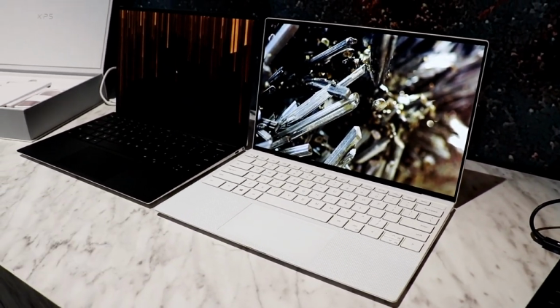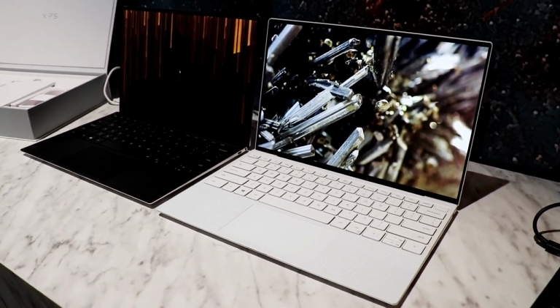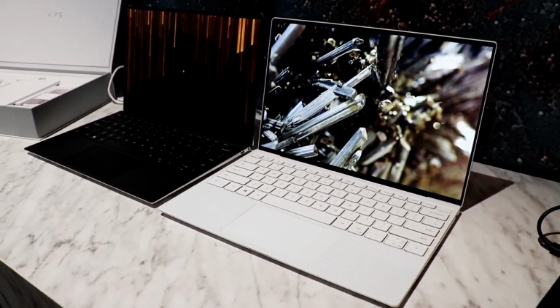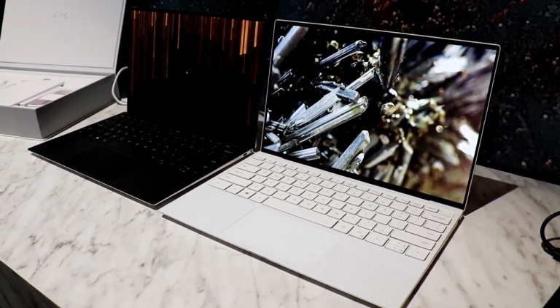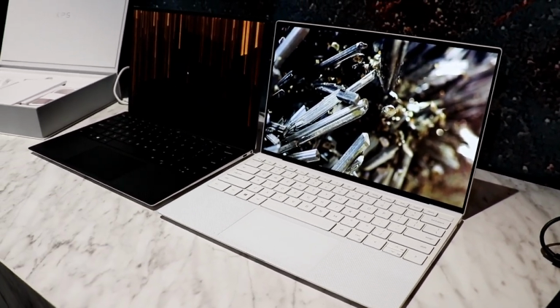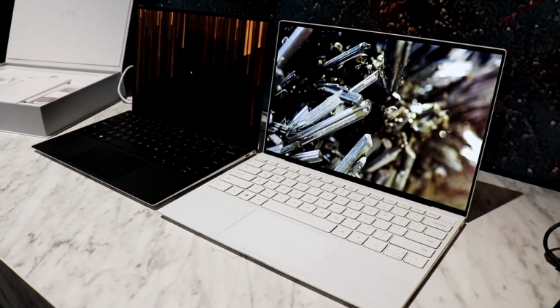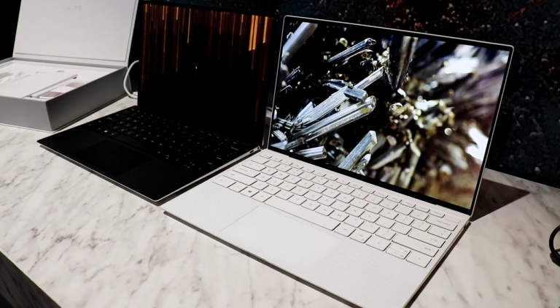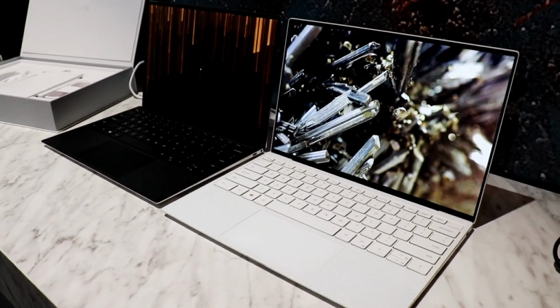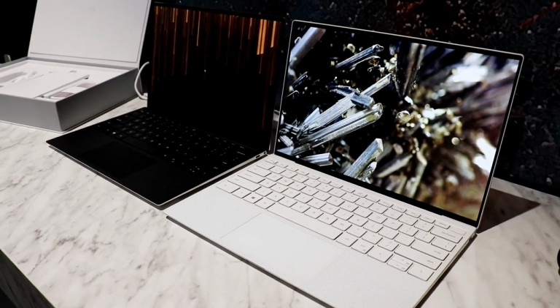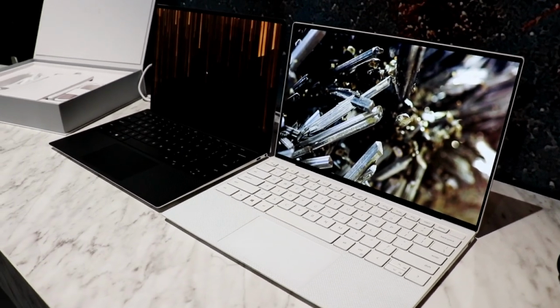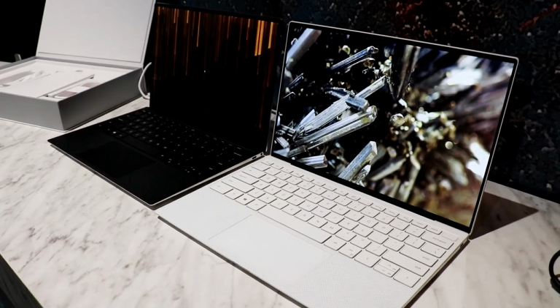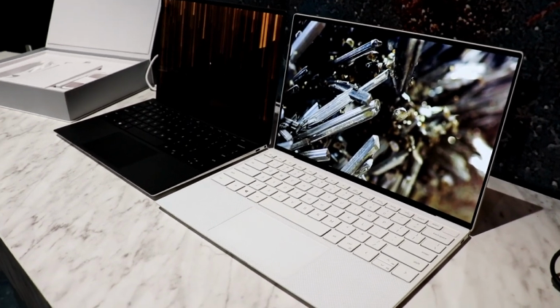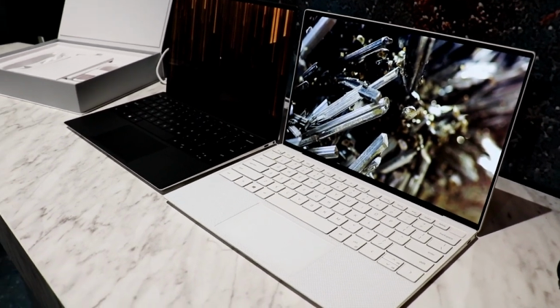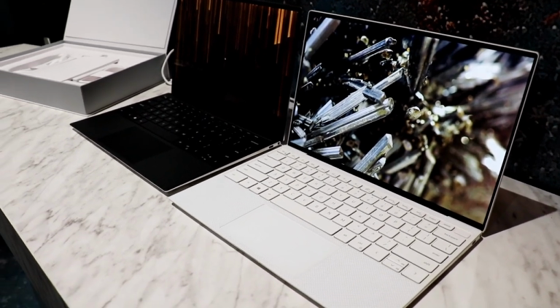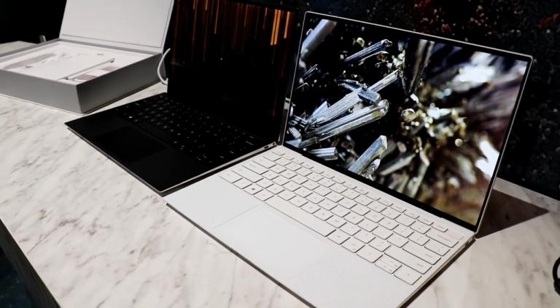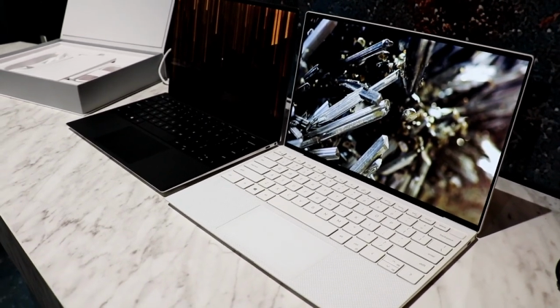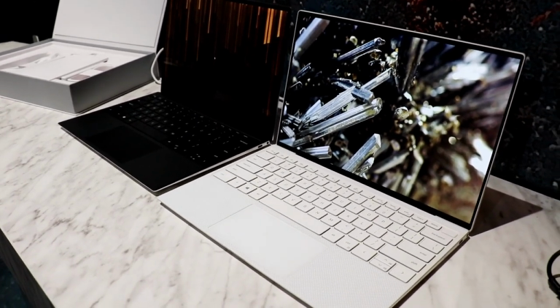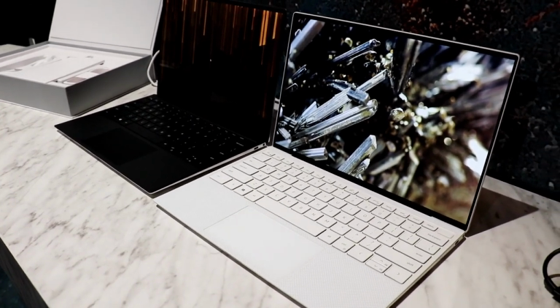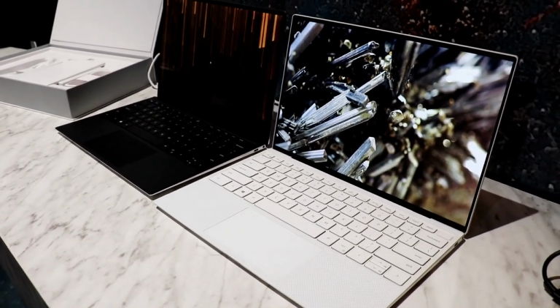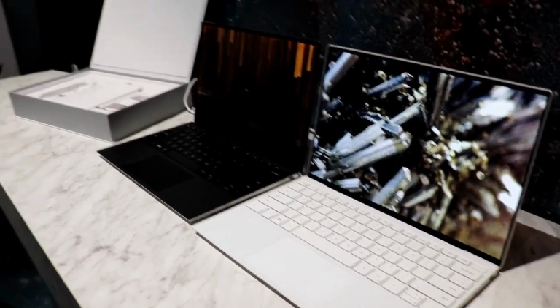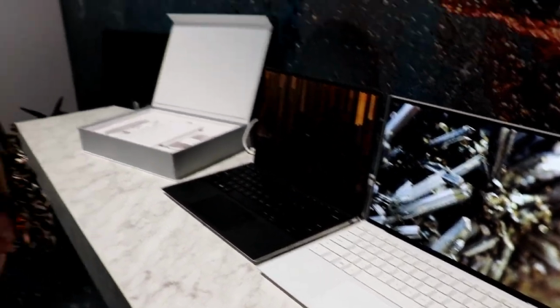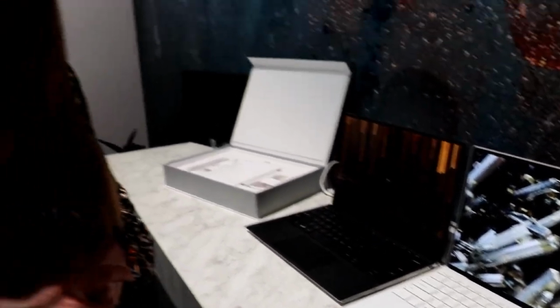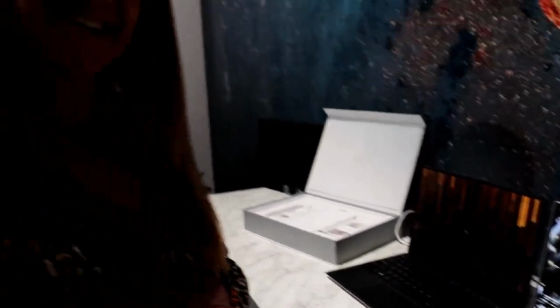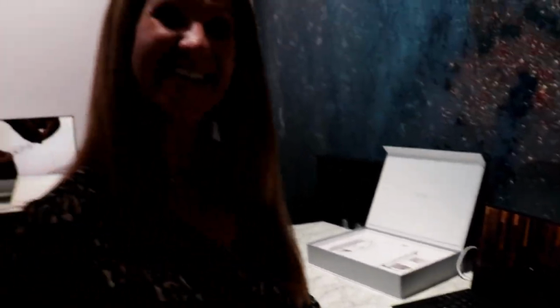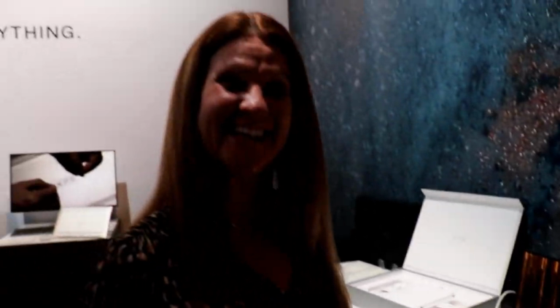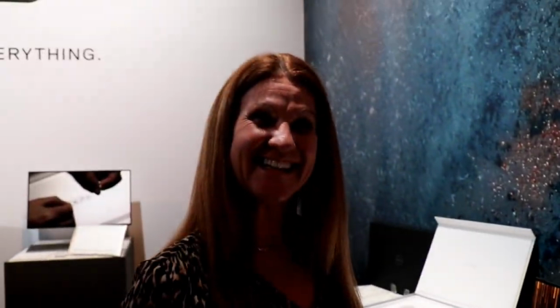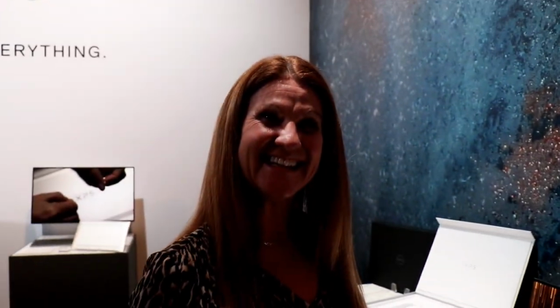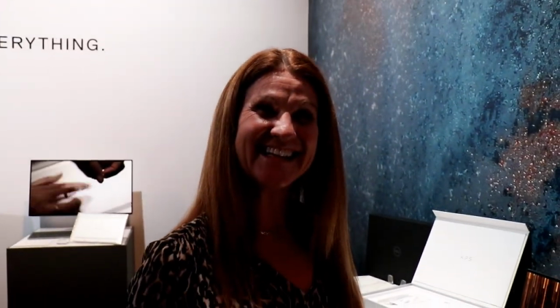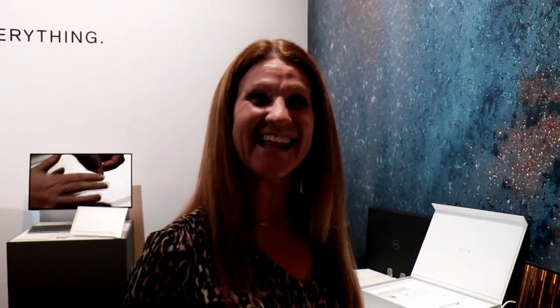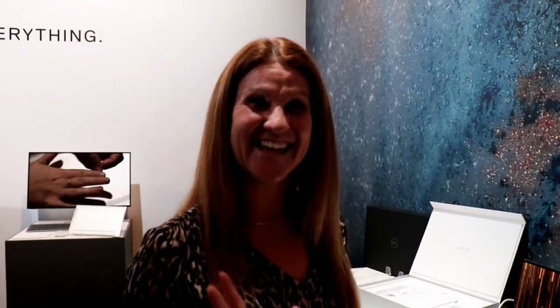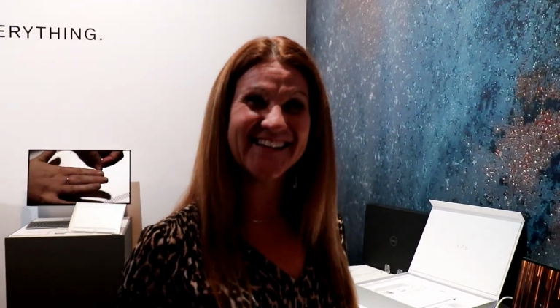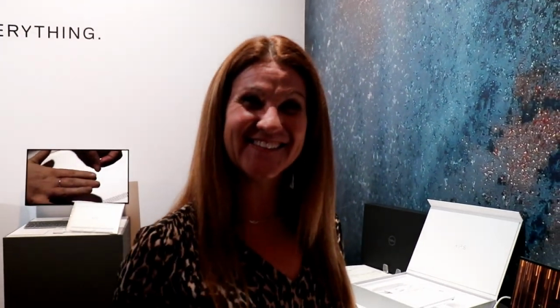Beautiful. The new Dell XPS 13. Cammie, thanks so much for your time. Thank you.